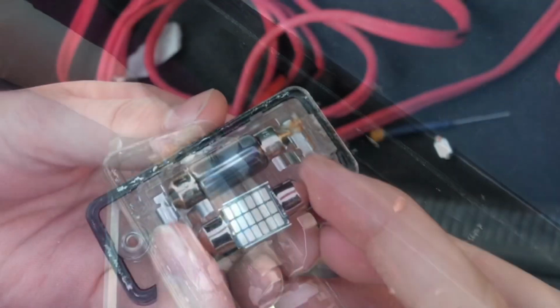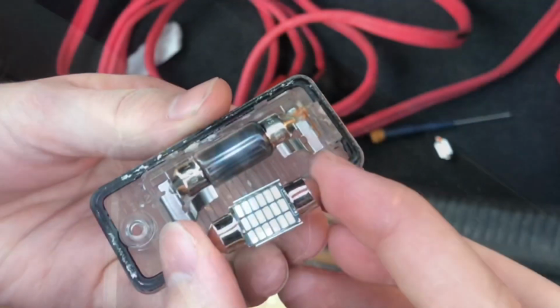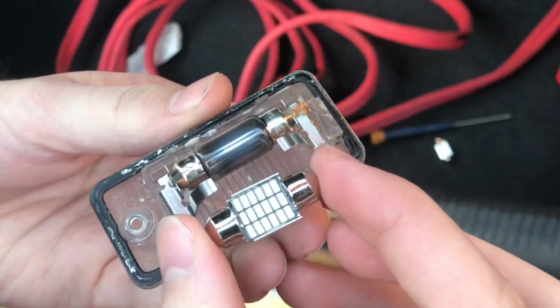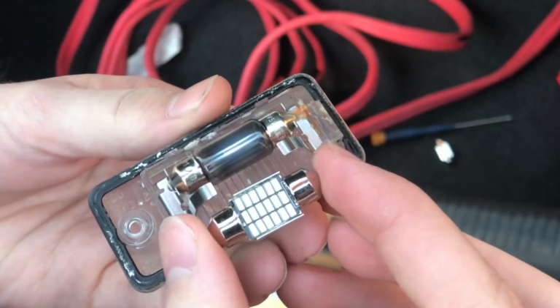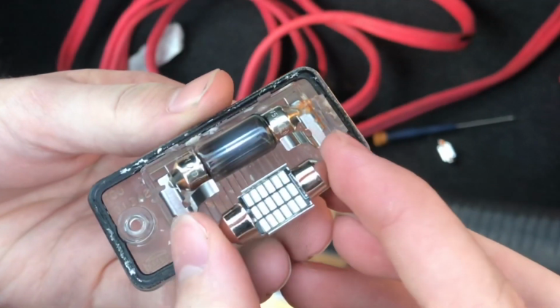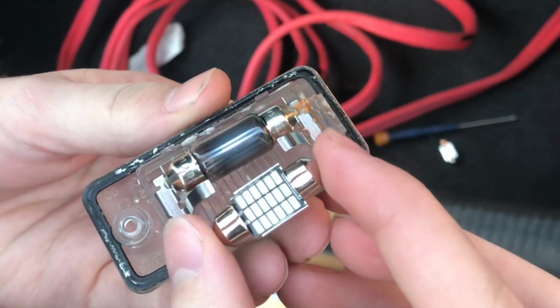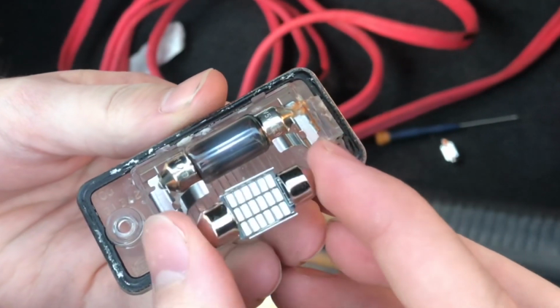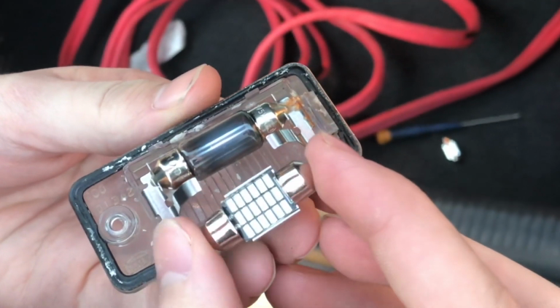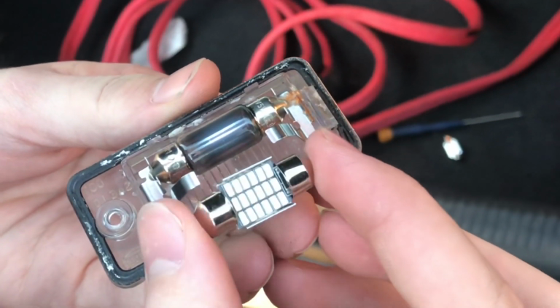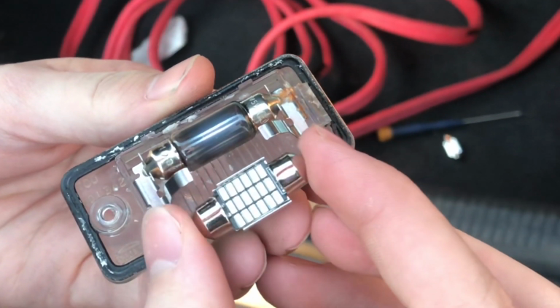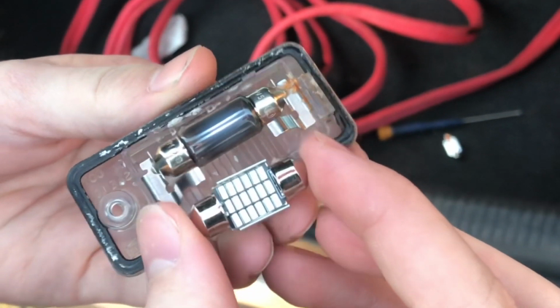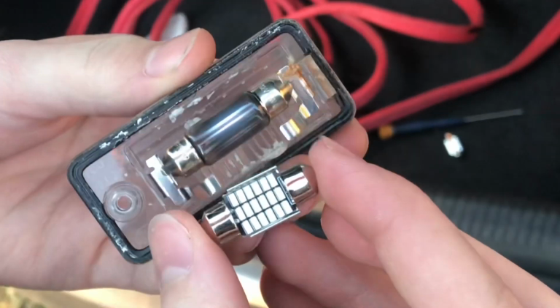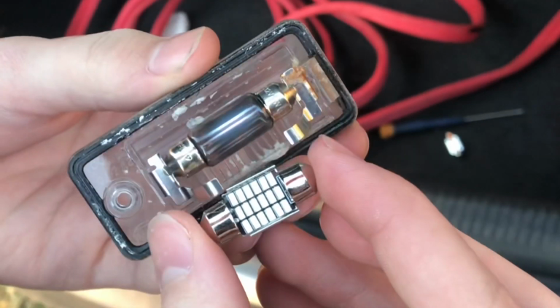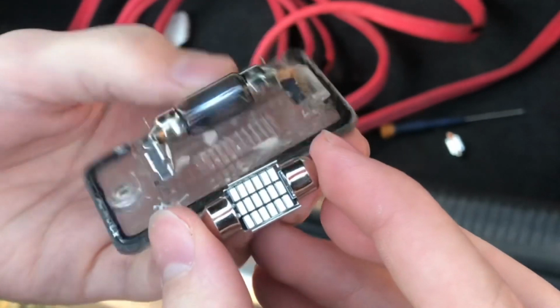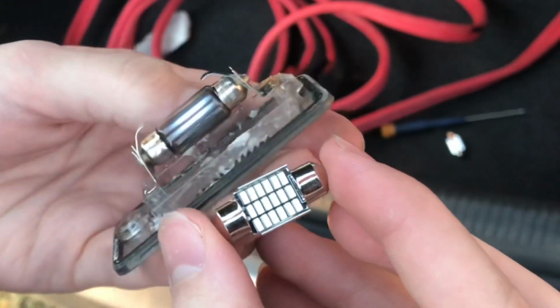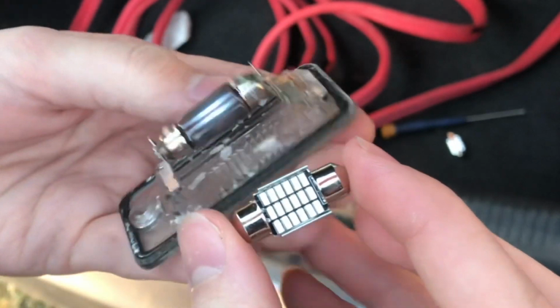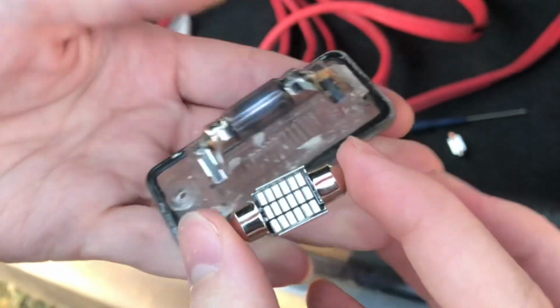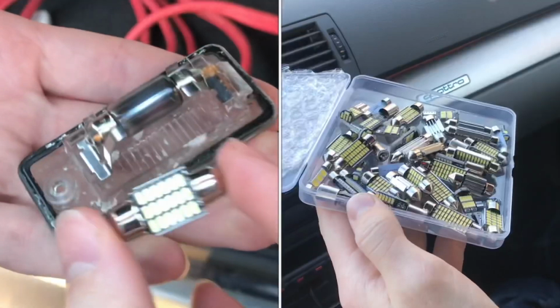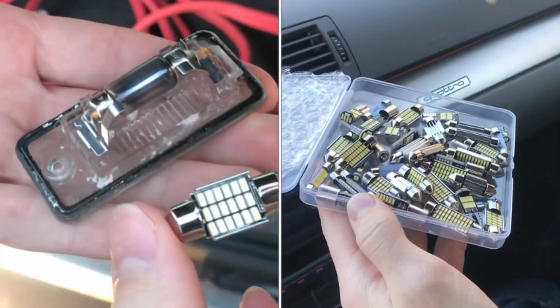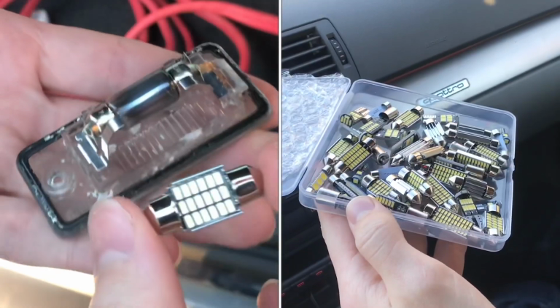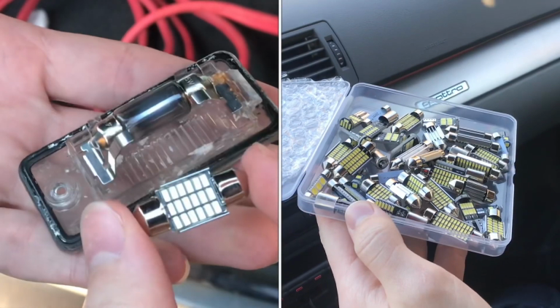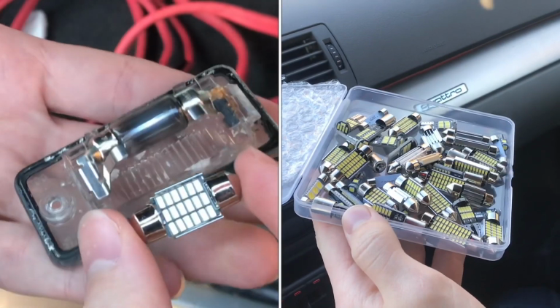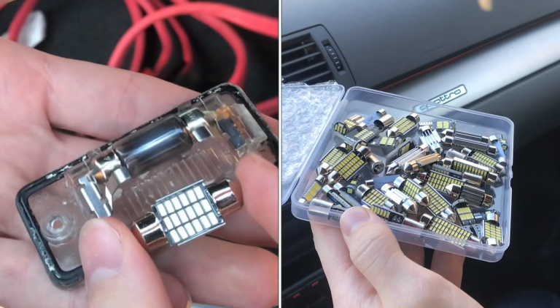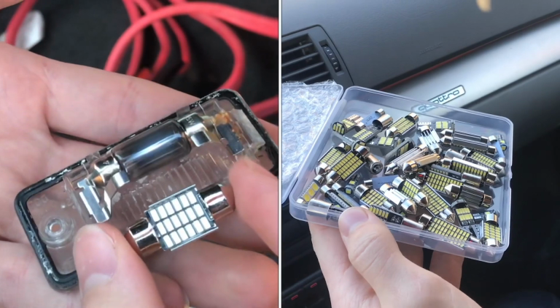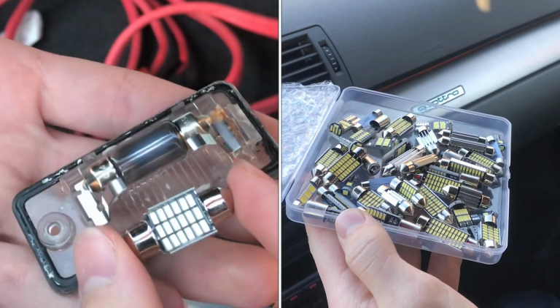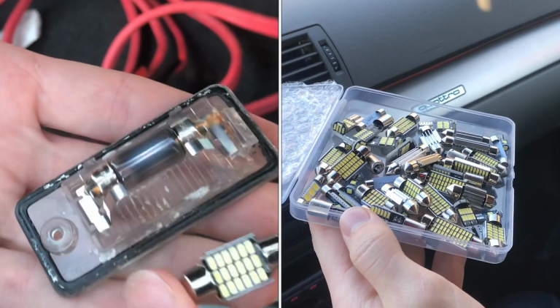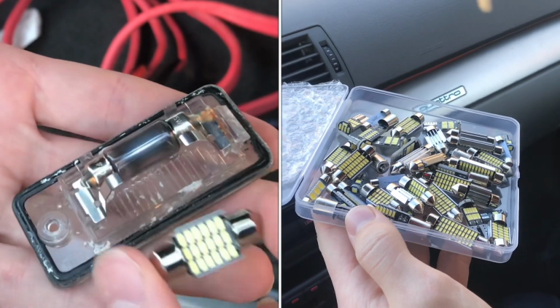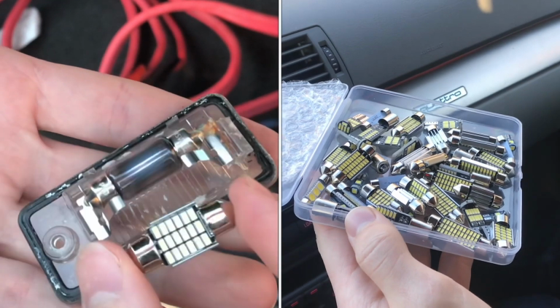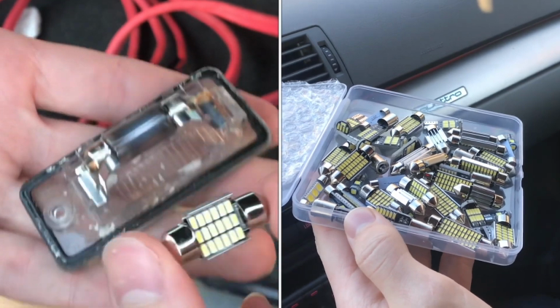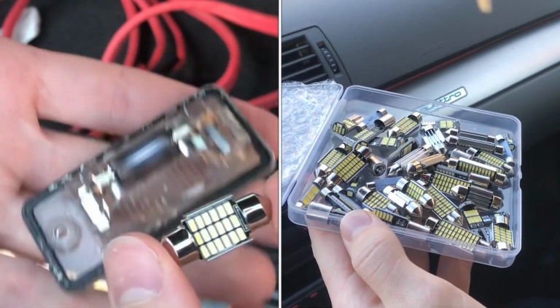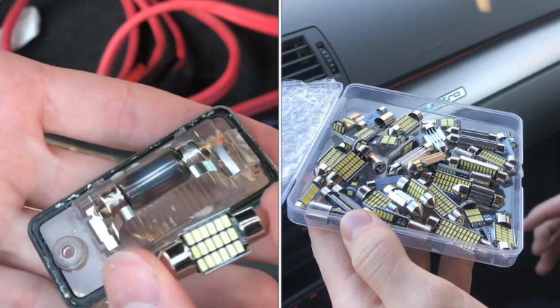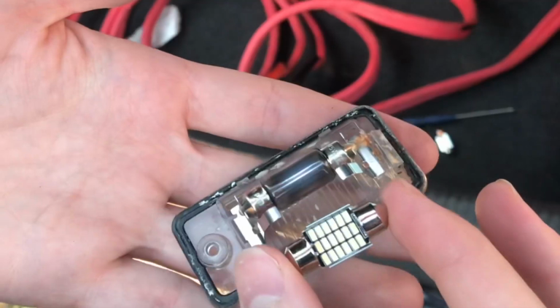I'm going to reinstall an LED bulb. It's like 50 cents on Amazon — I got a pack of 42 for about $20.